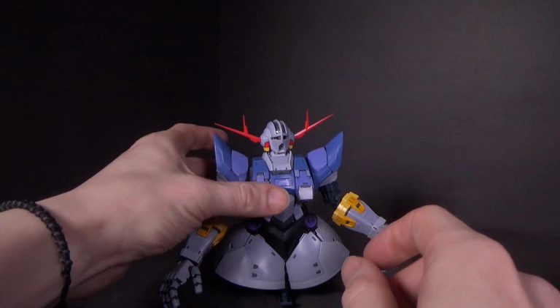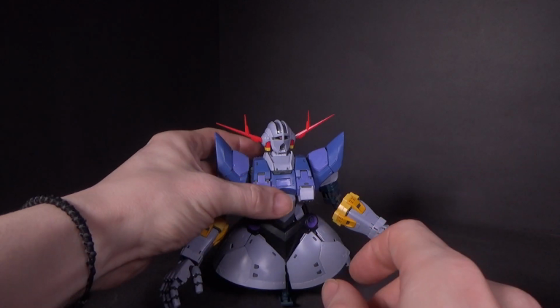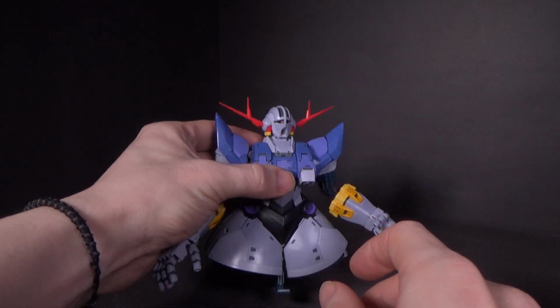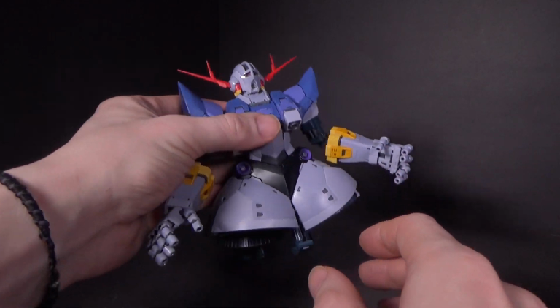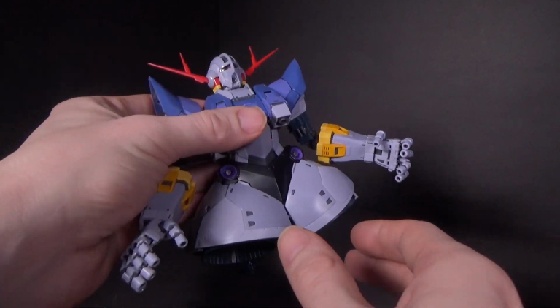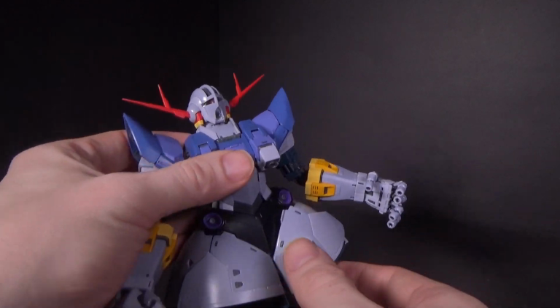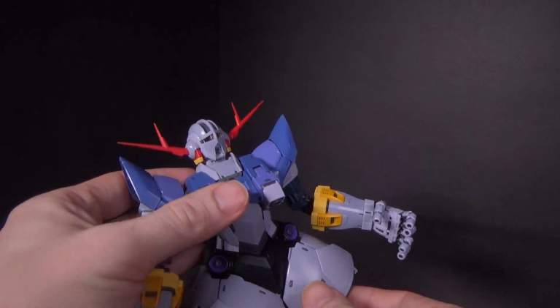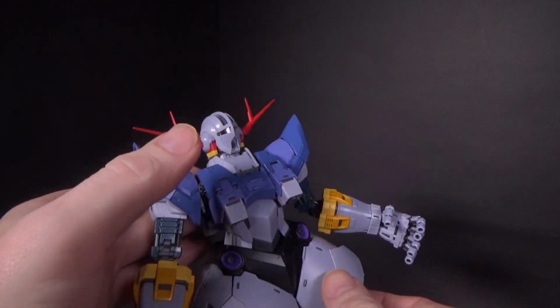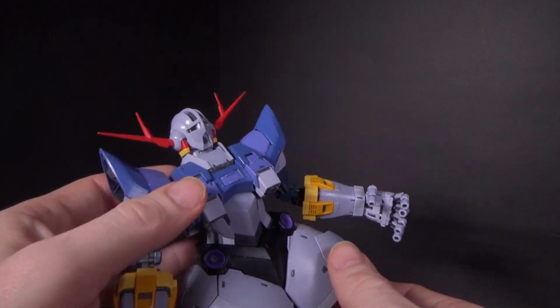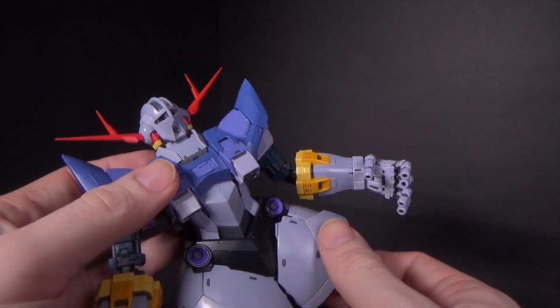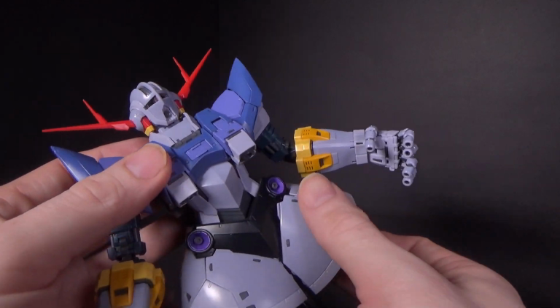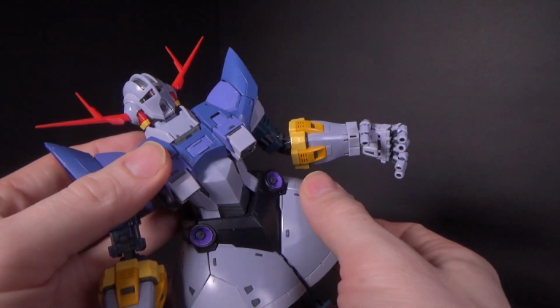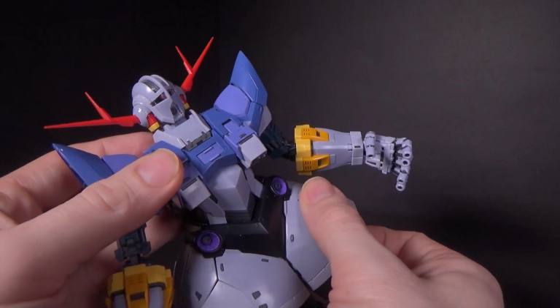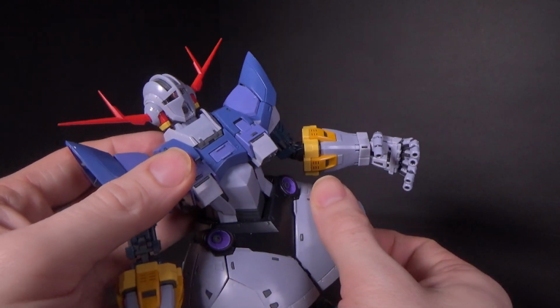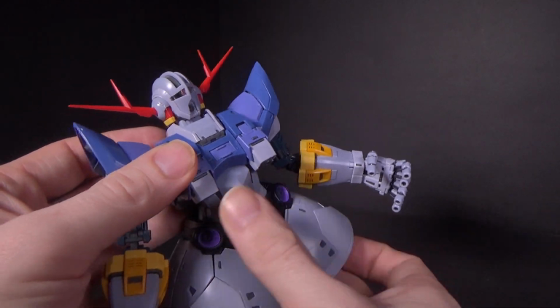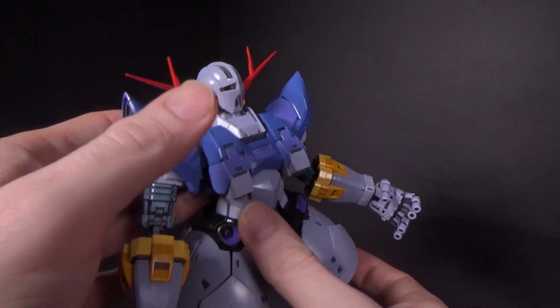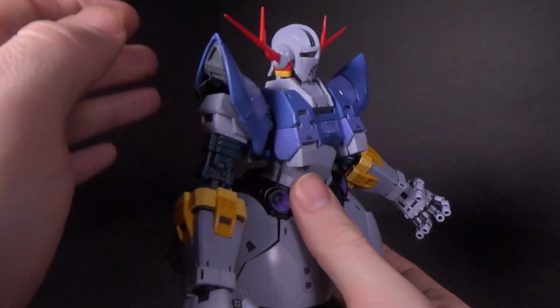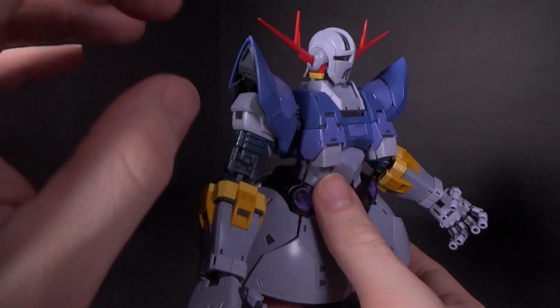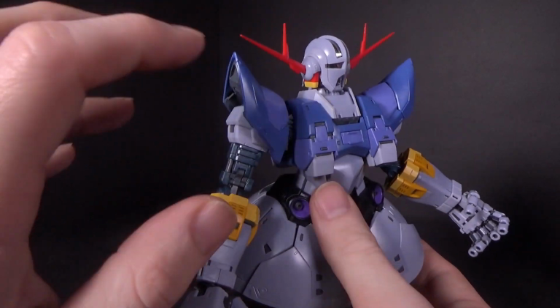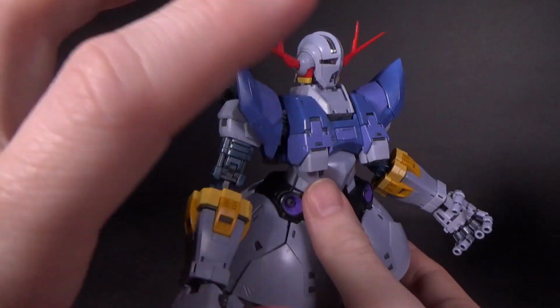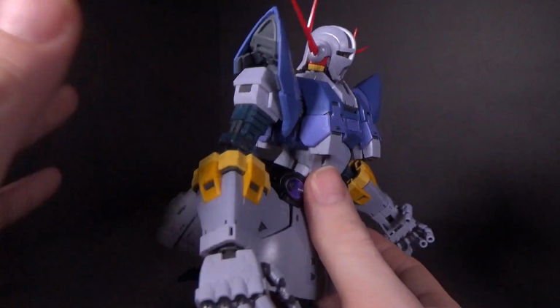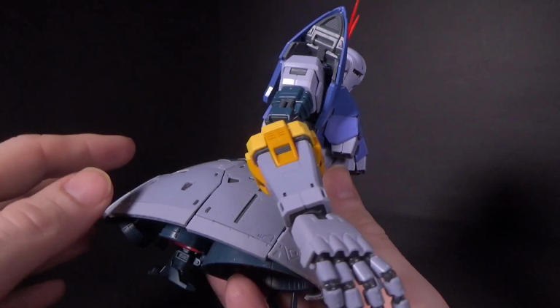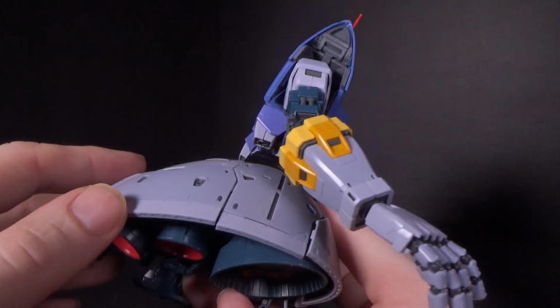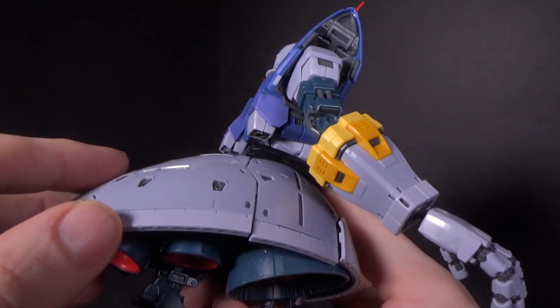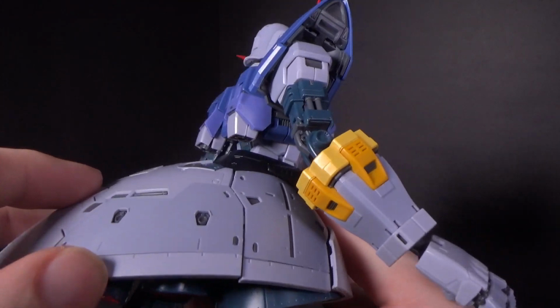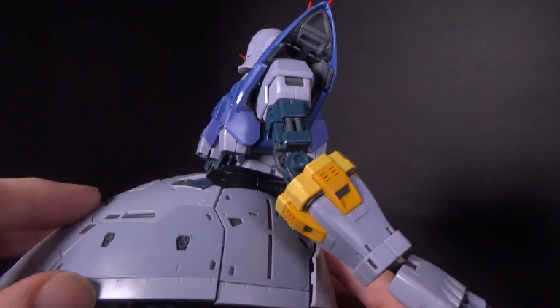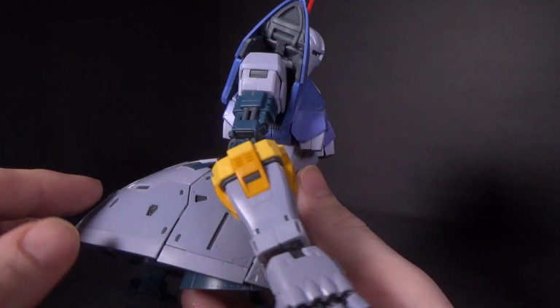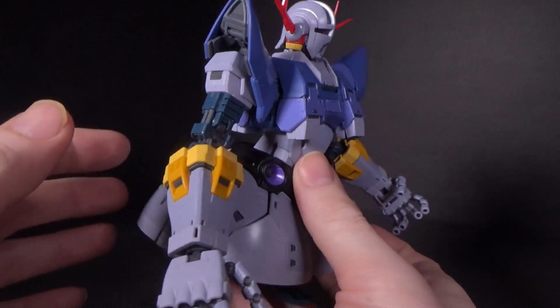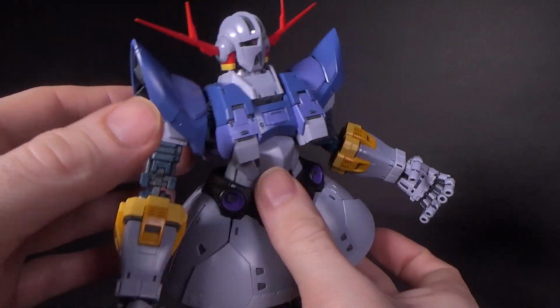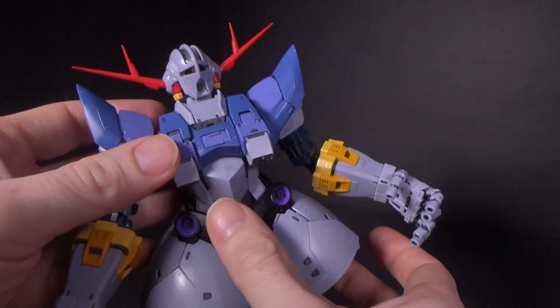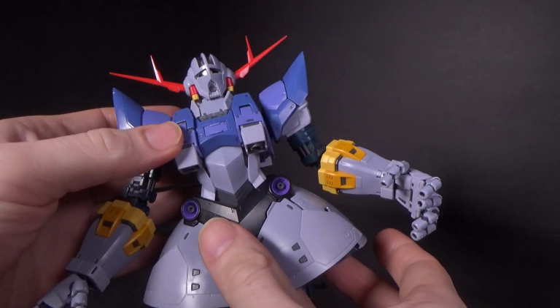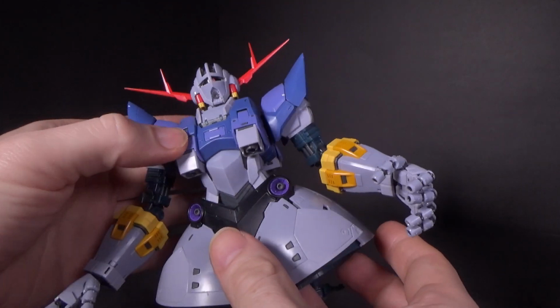They did a great job with this guy. I love the two-tone on pretty much all the colors on the kit.